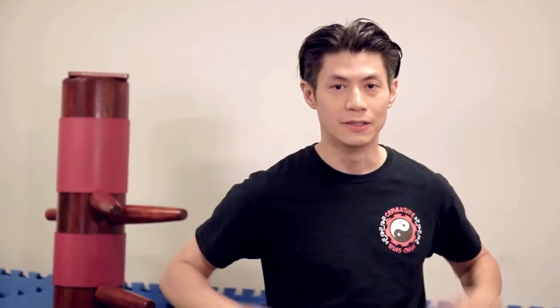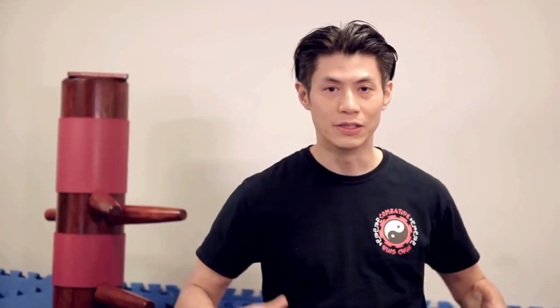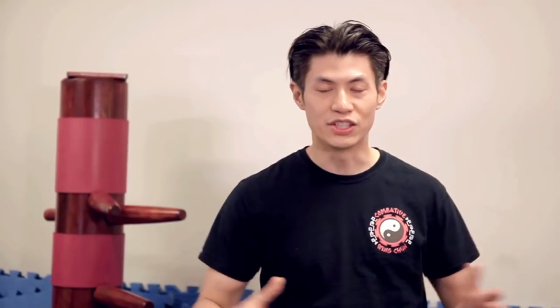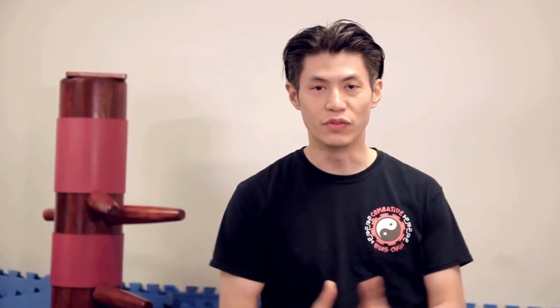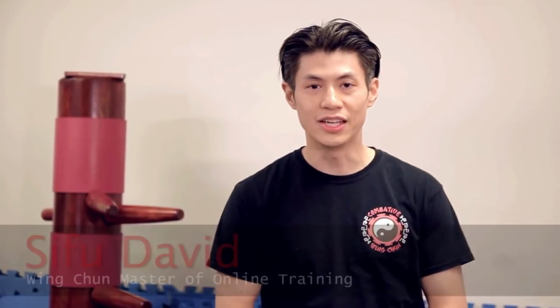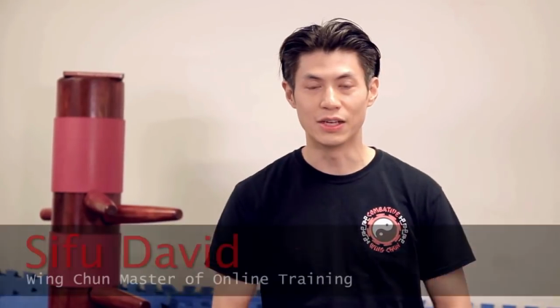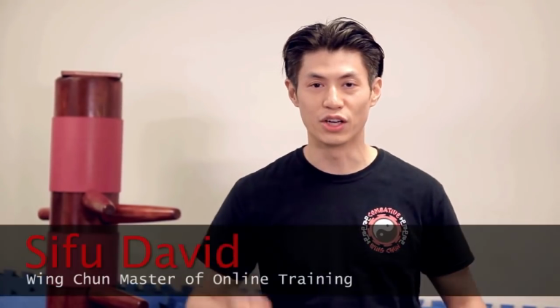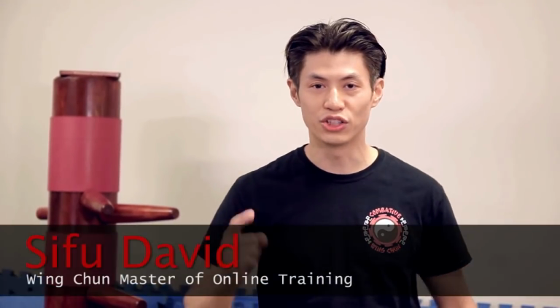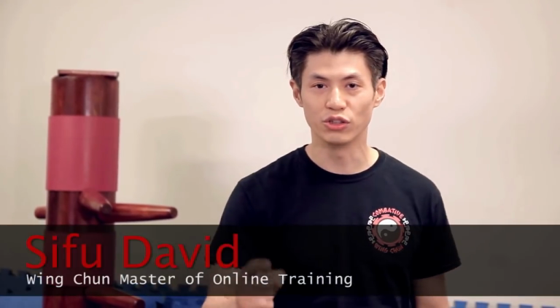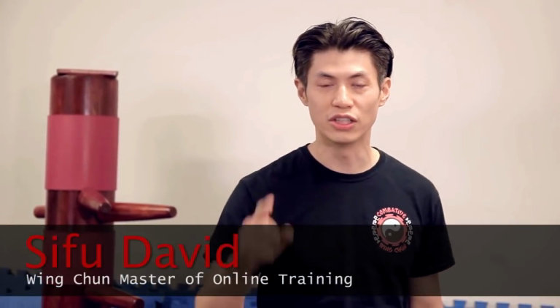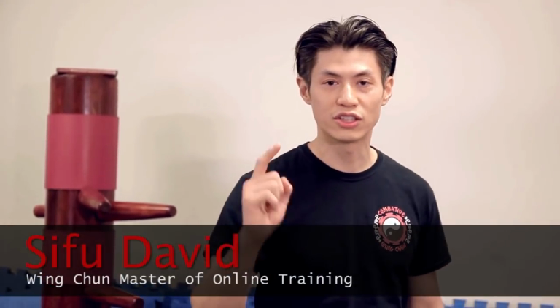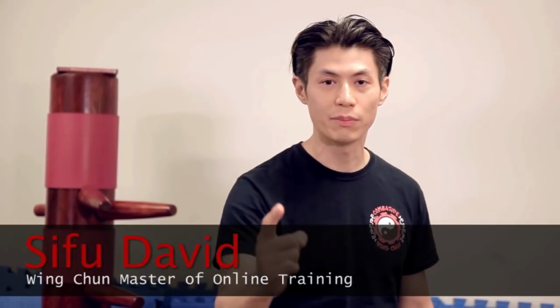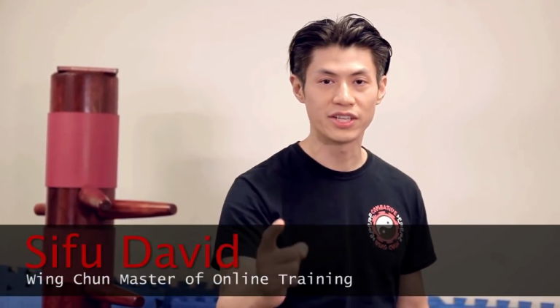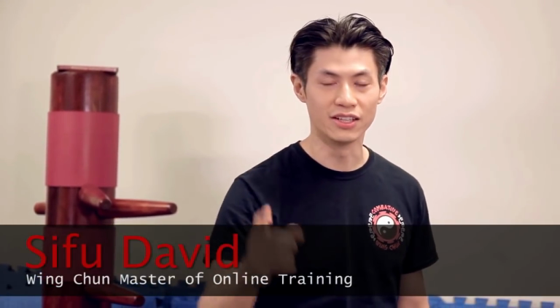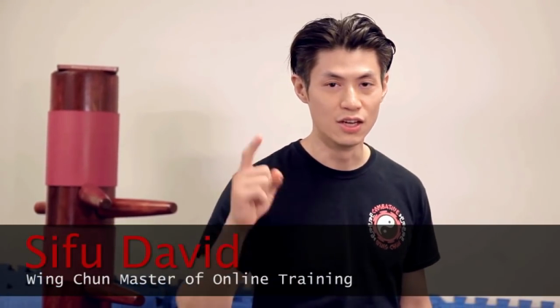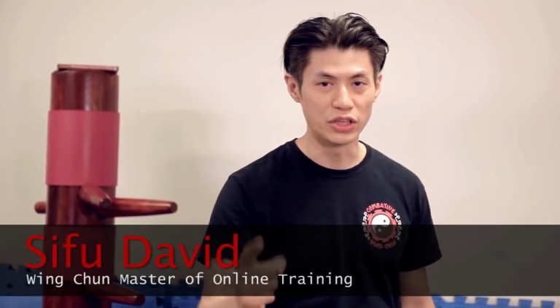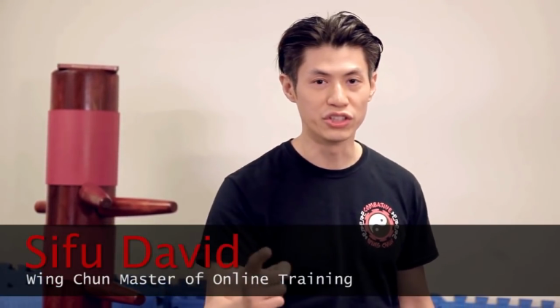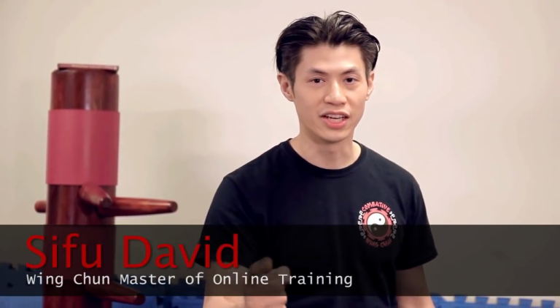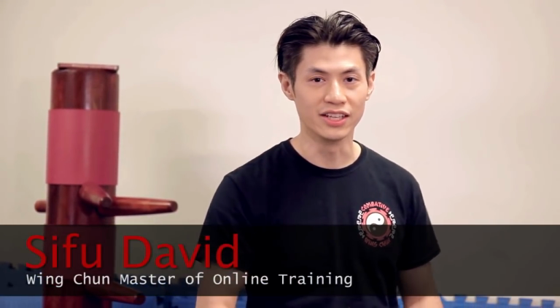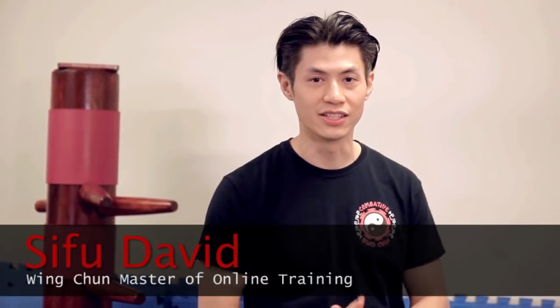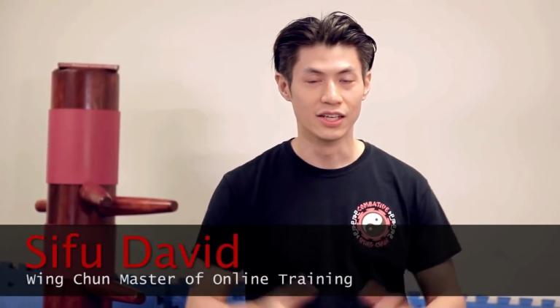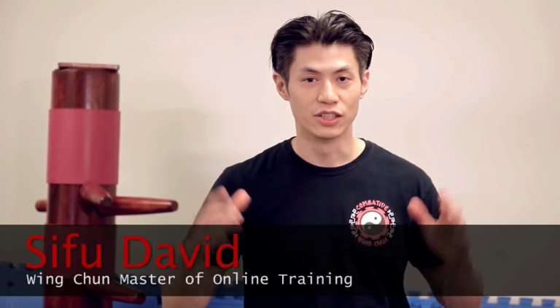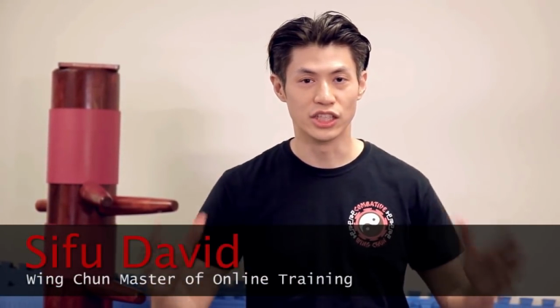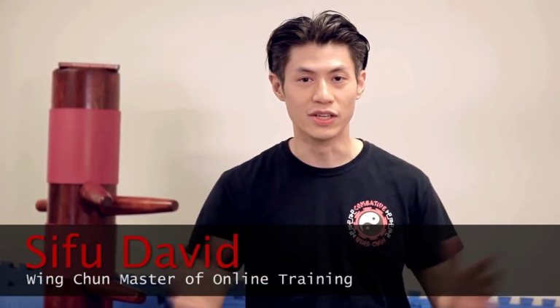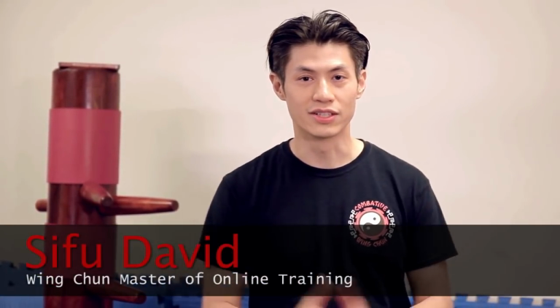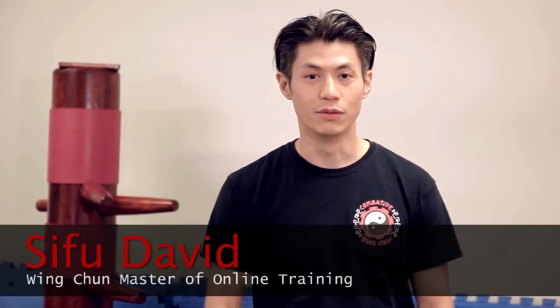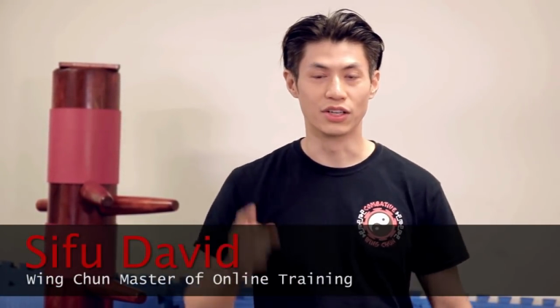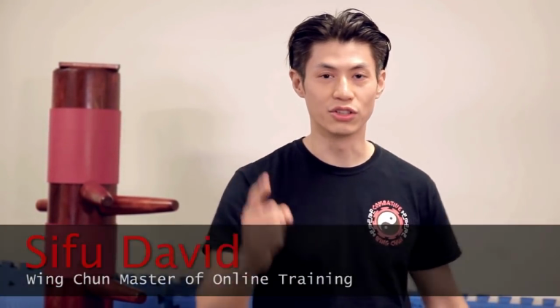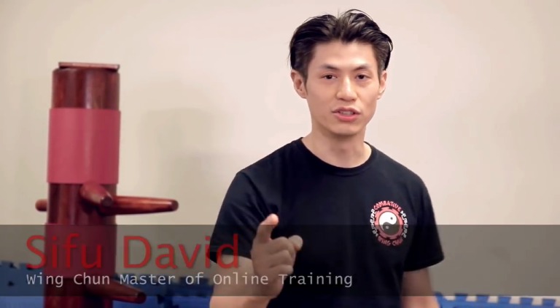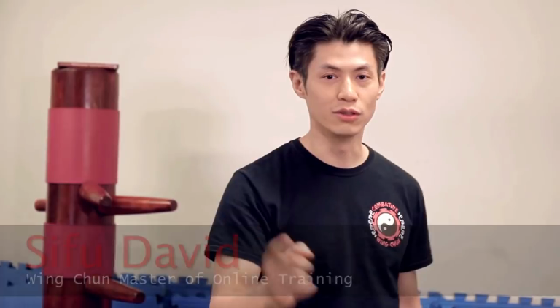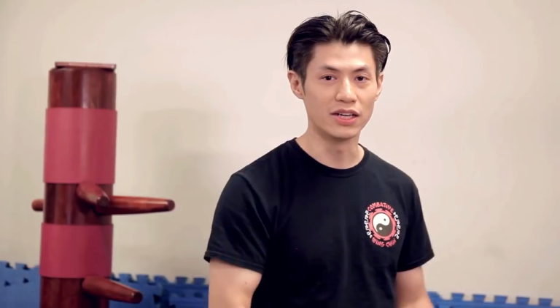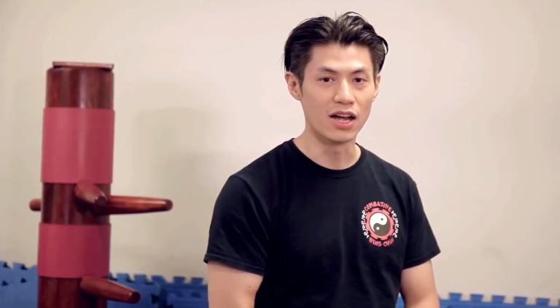Hey, it's Sifu David. We're going to show you the Top 10 Wing Chun Techniques Sequence. We're going to show it to you right now.